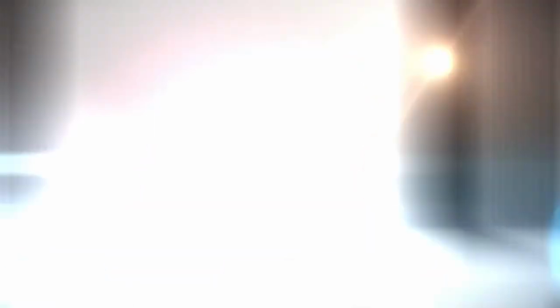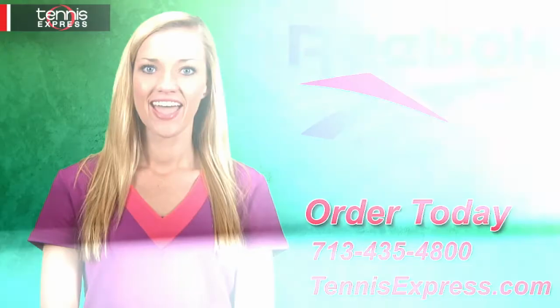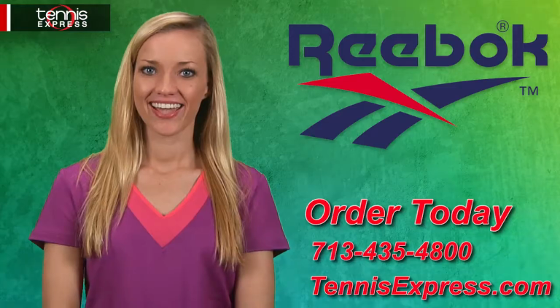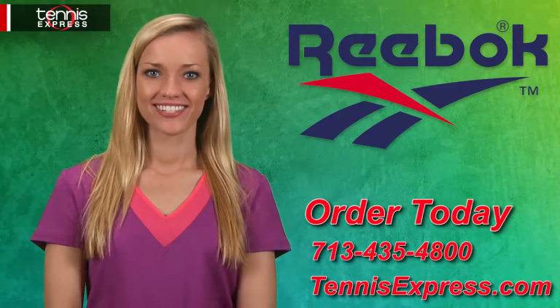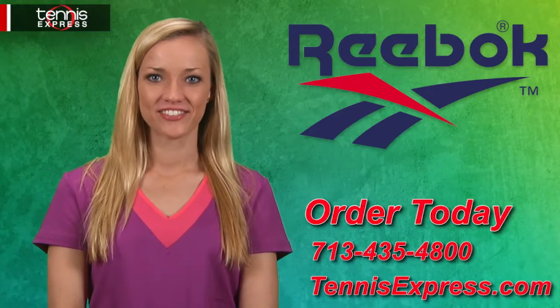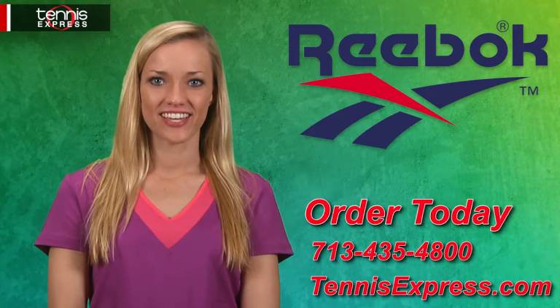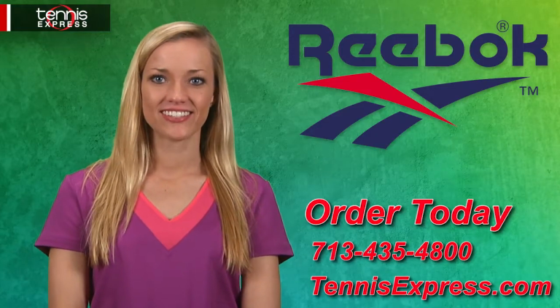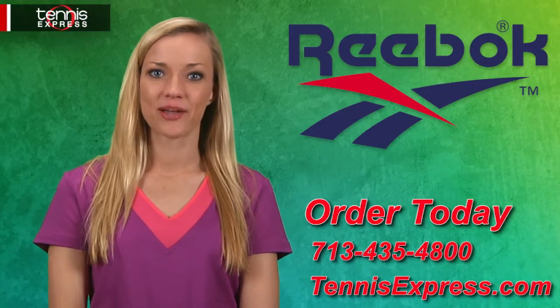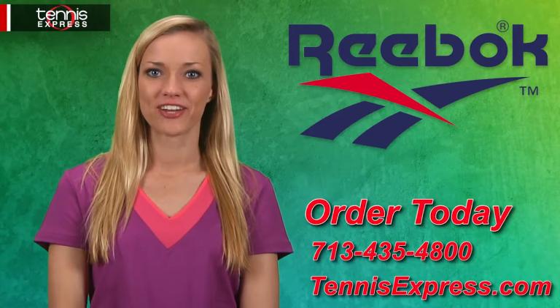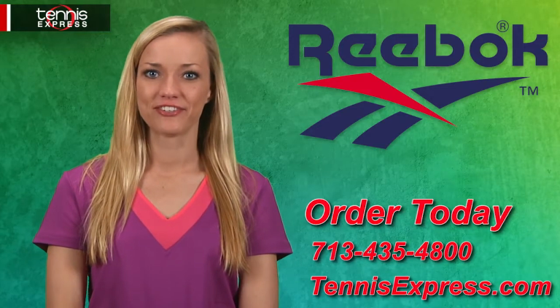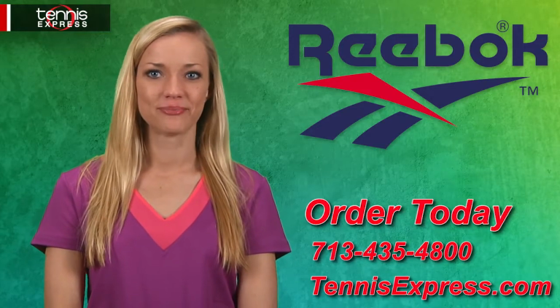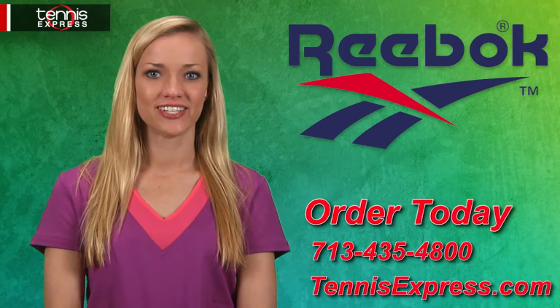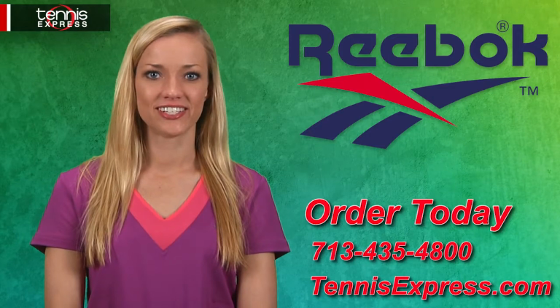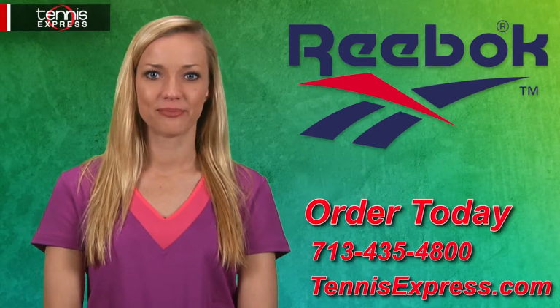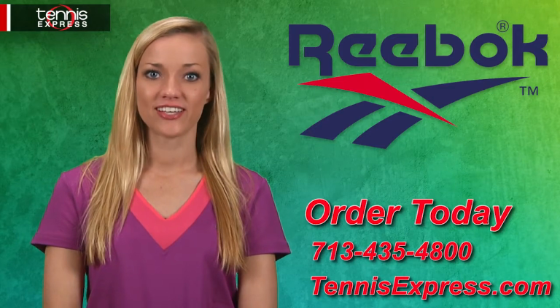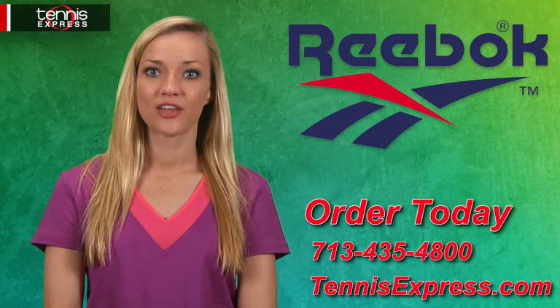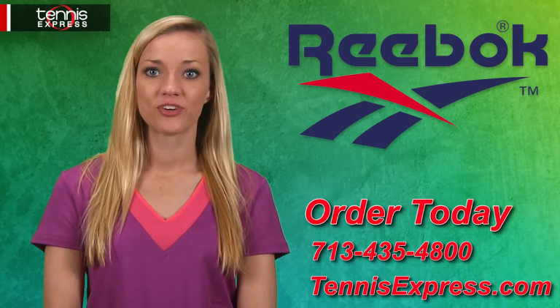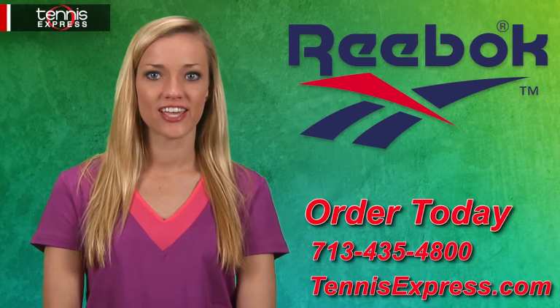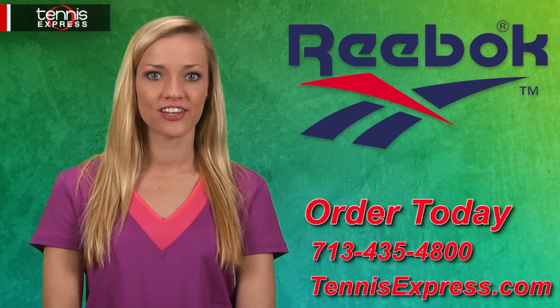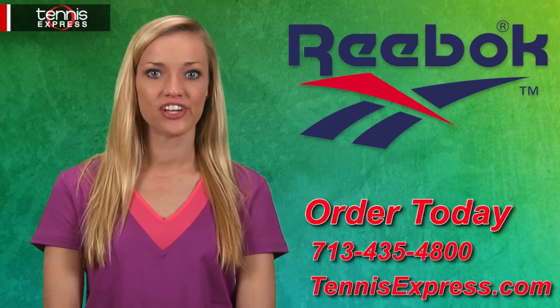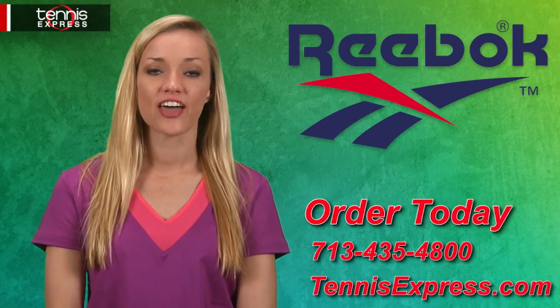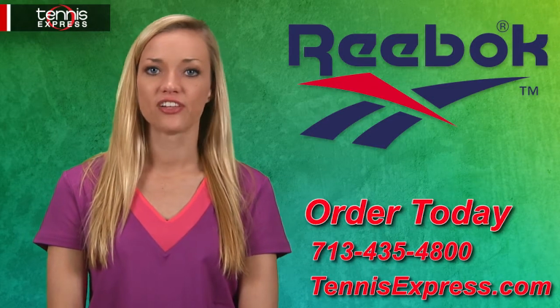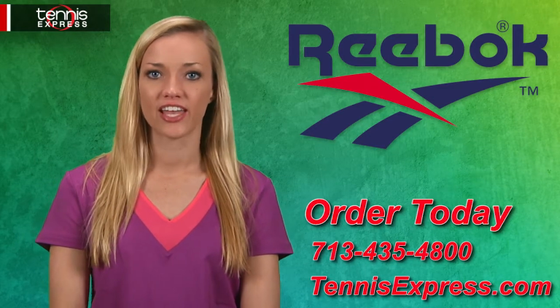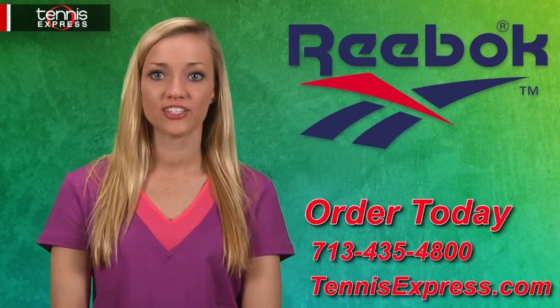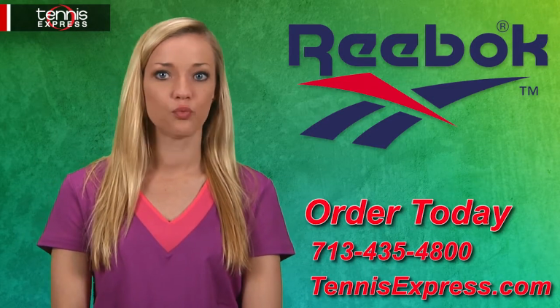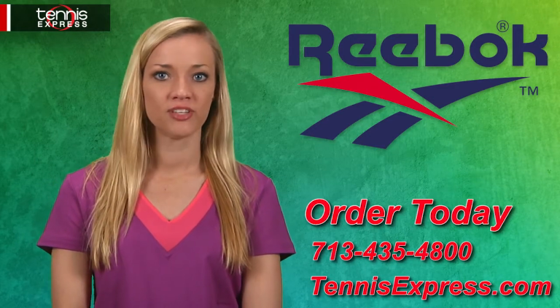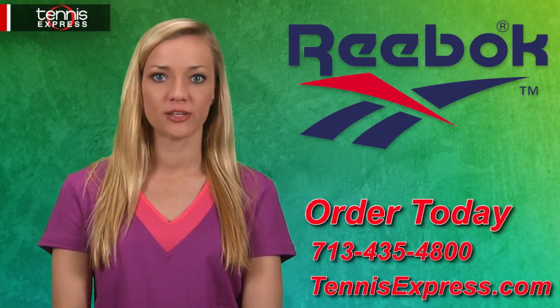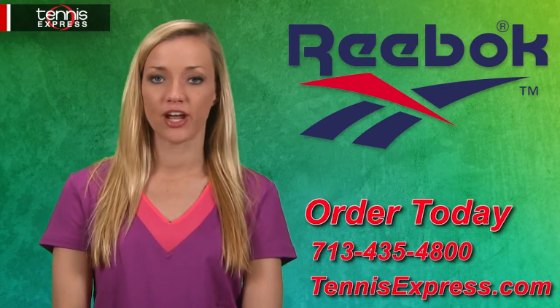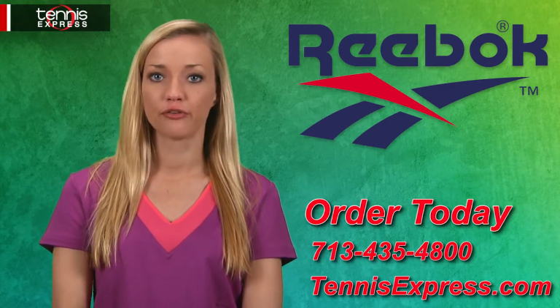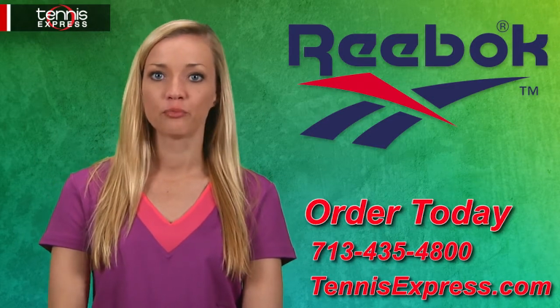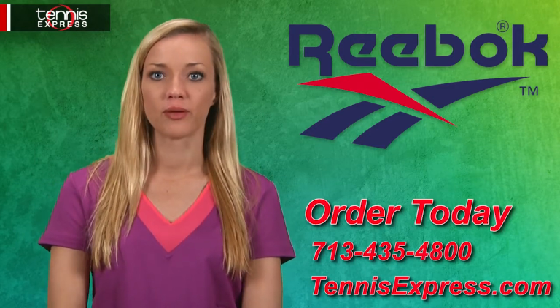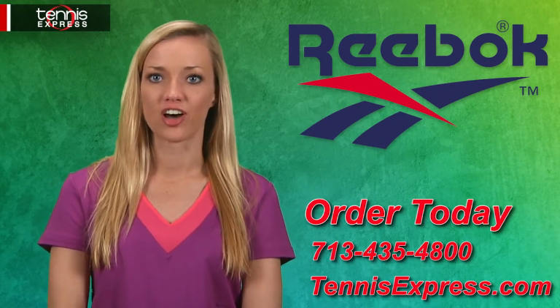Hey Tennis Fans, I'm Rachel from Tennis Express and we're taking a look at the latest women's apparel from Reebok.